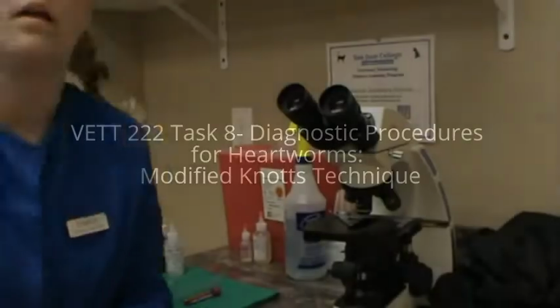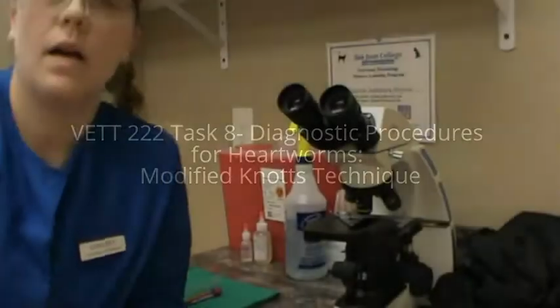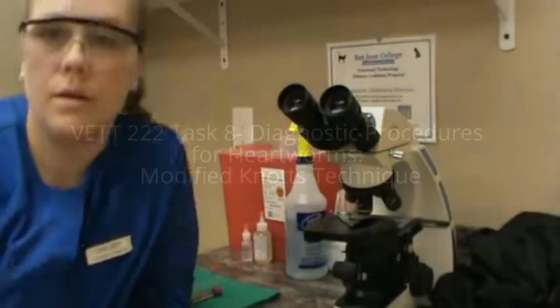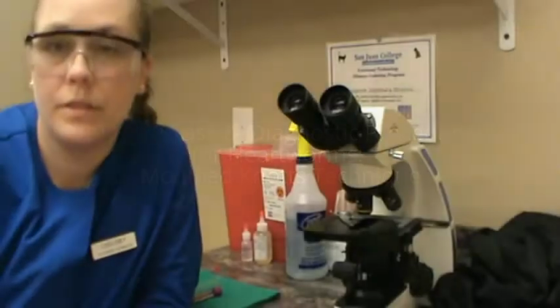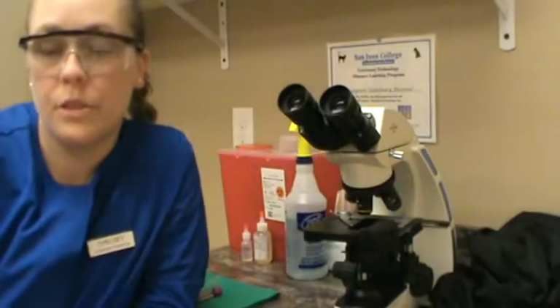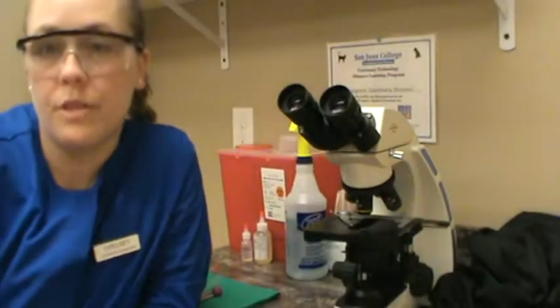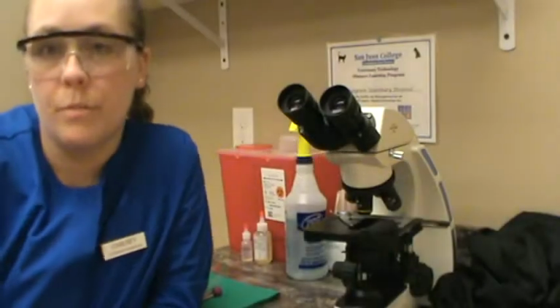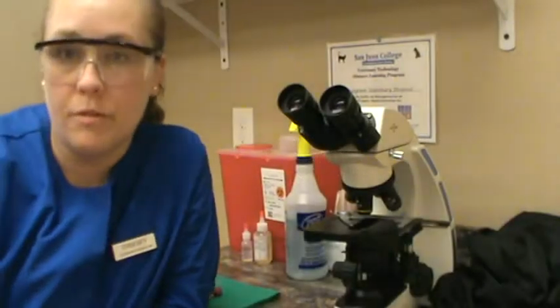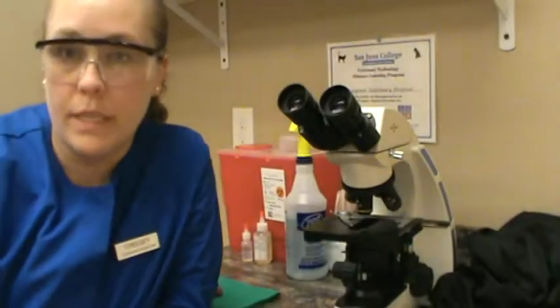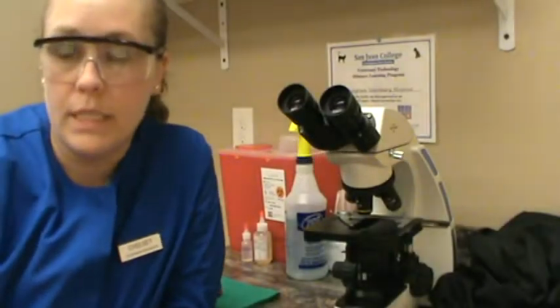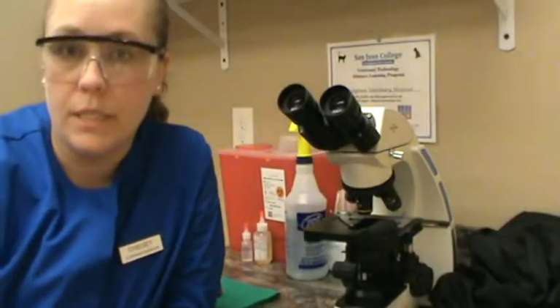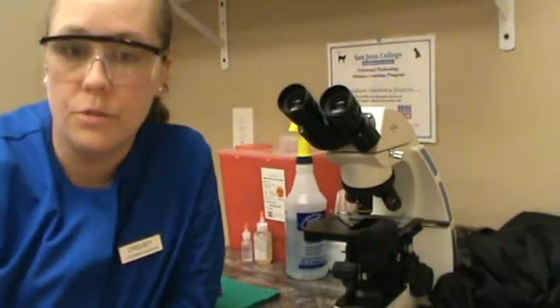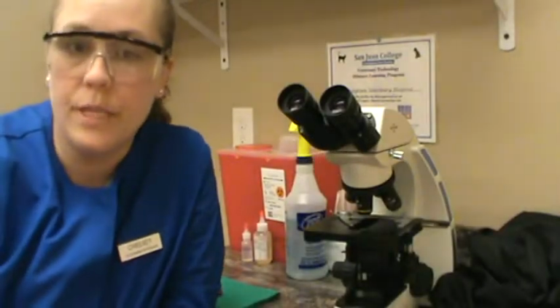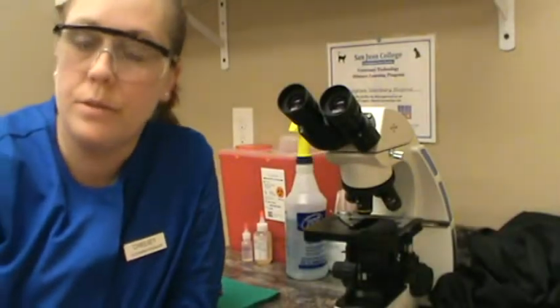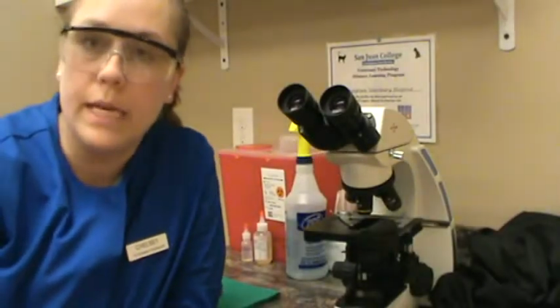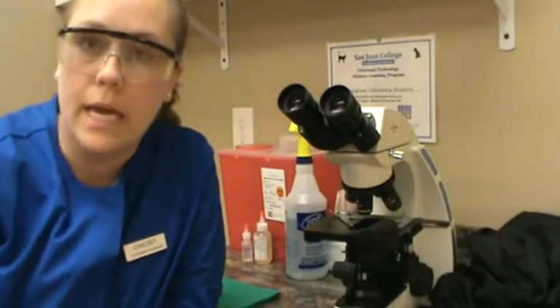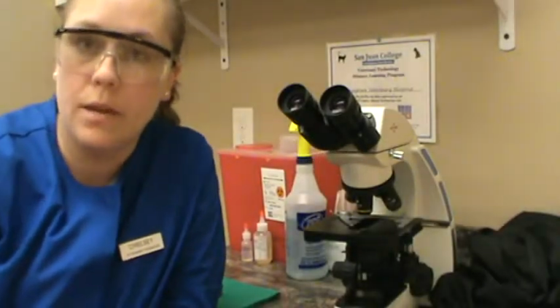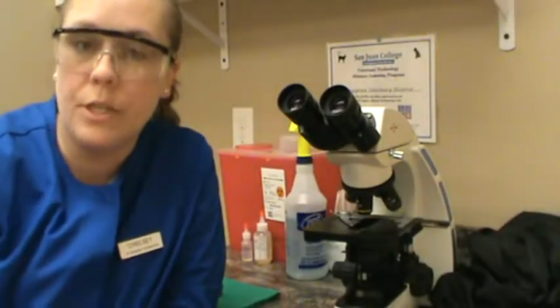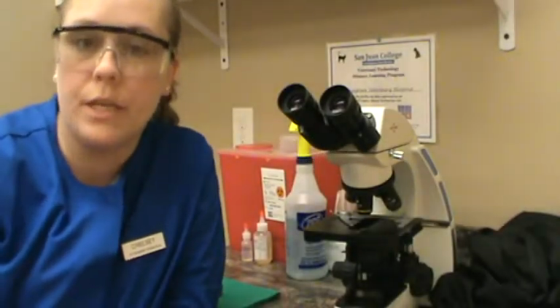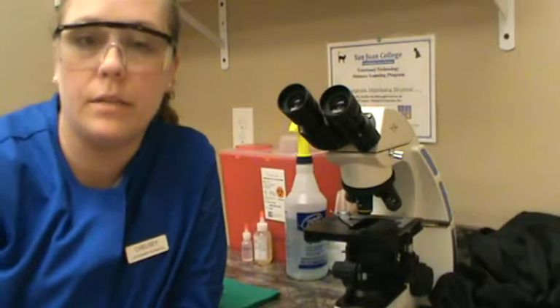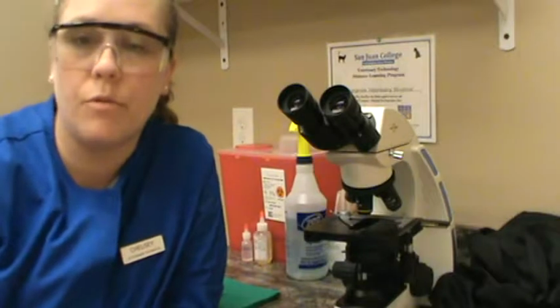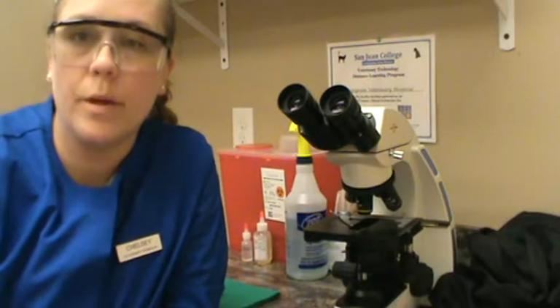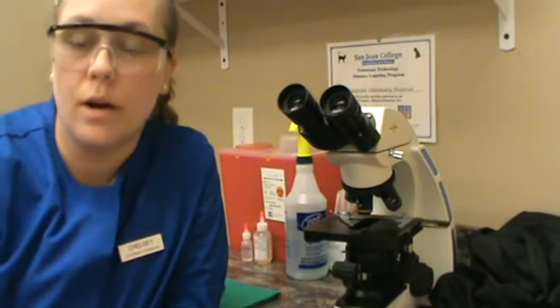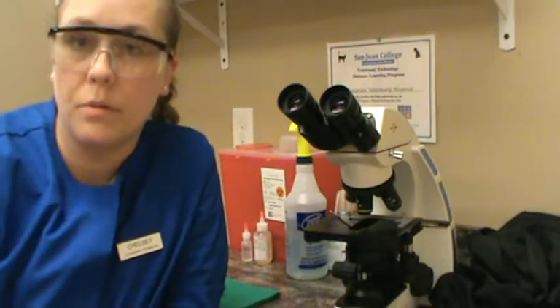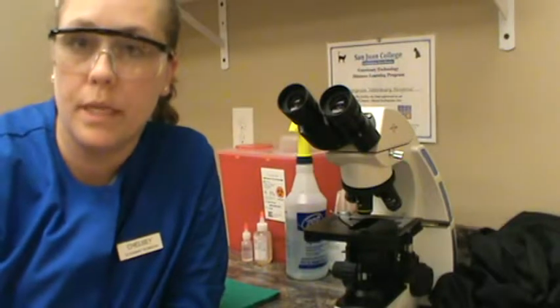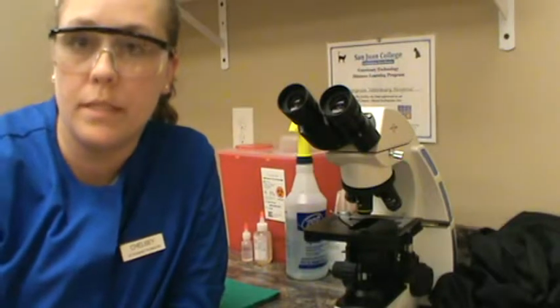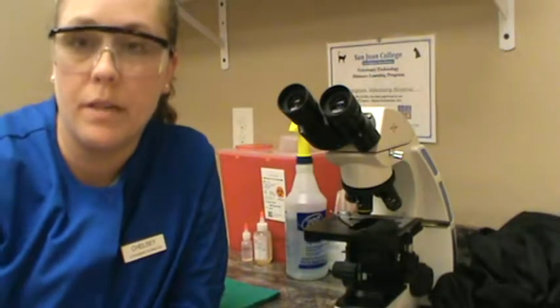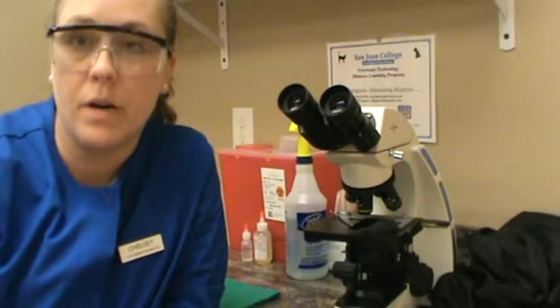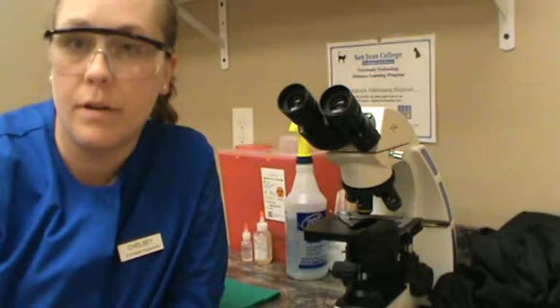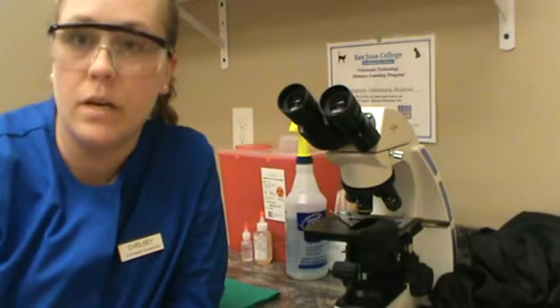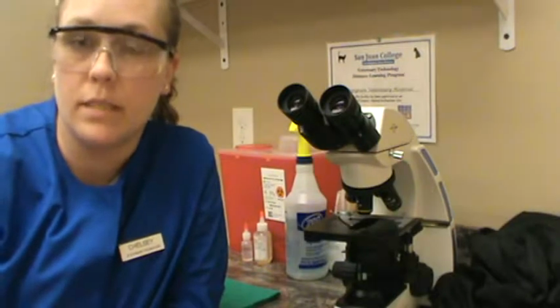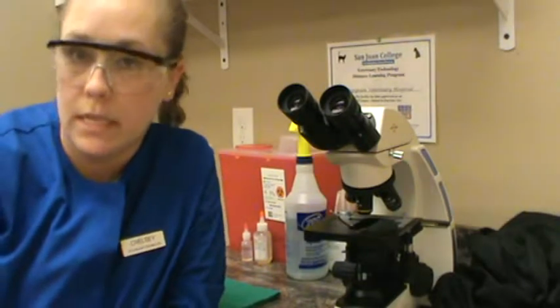Hello, this is Chelsea filming for VETT 222 task 8, which is performing a heartworm test by the modified Knott's technique.